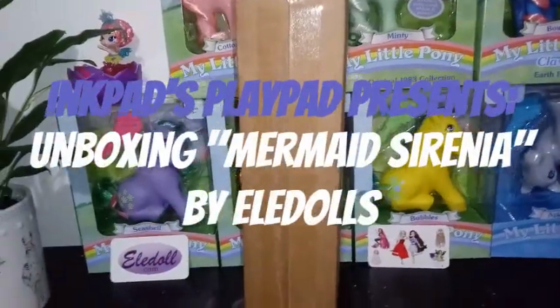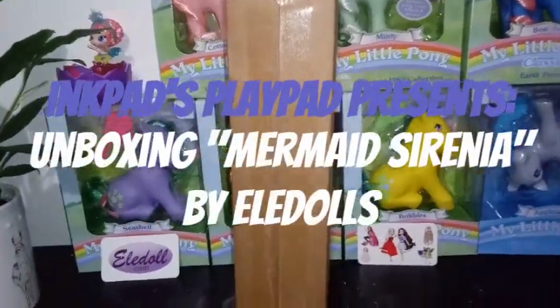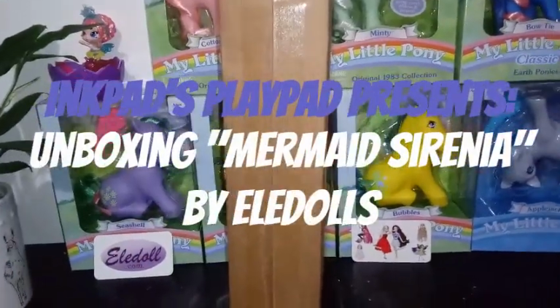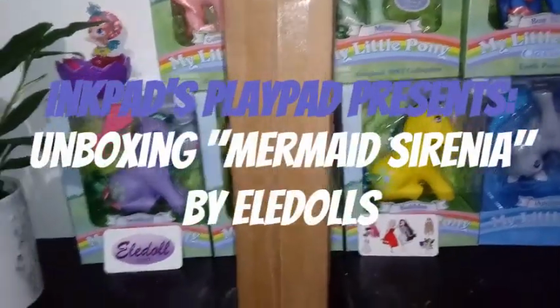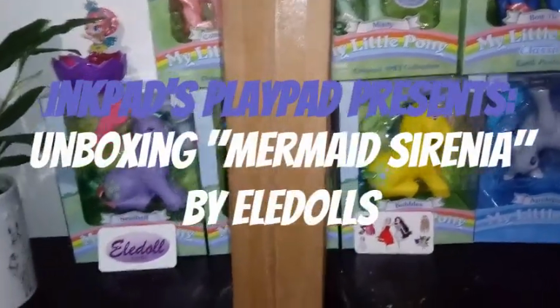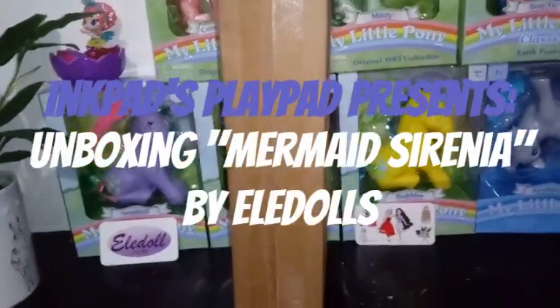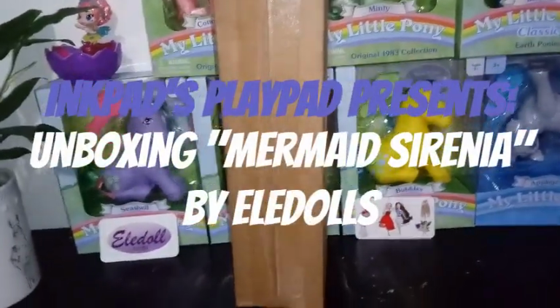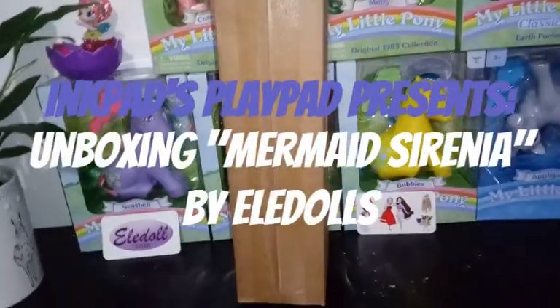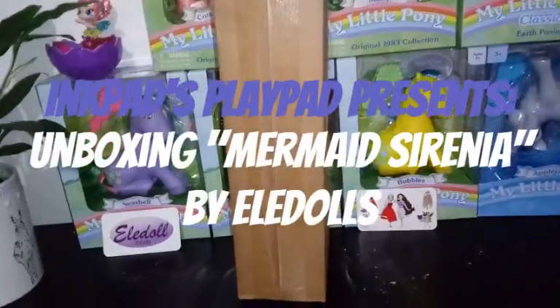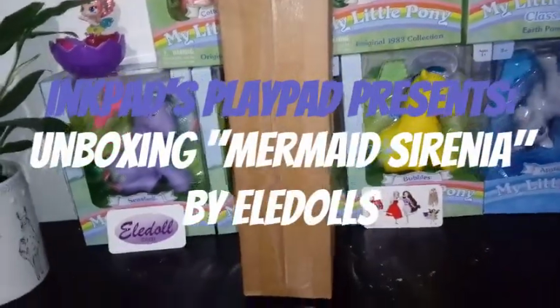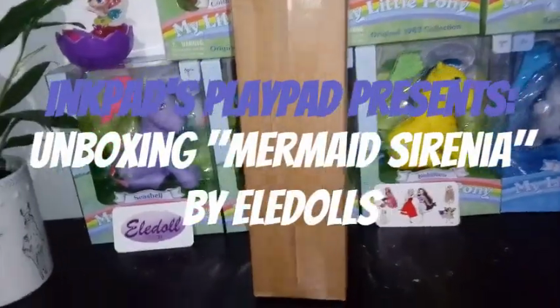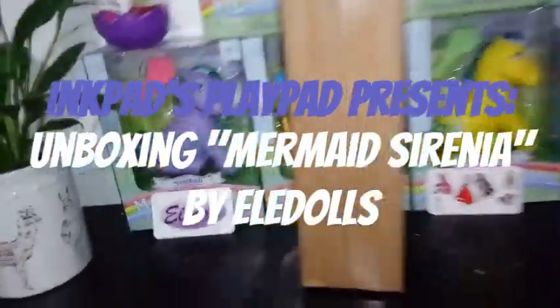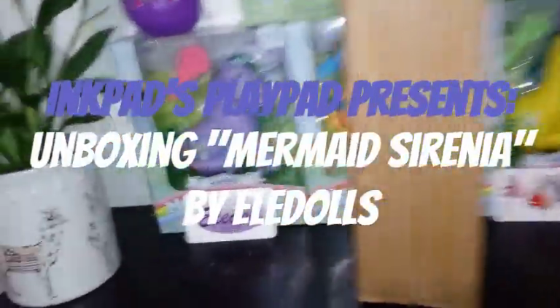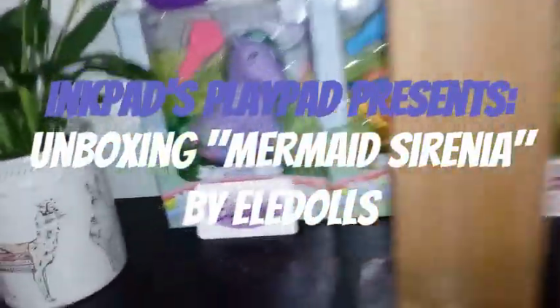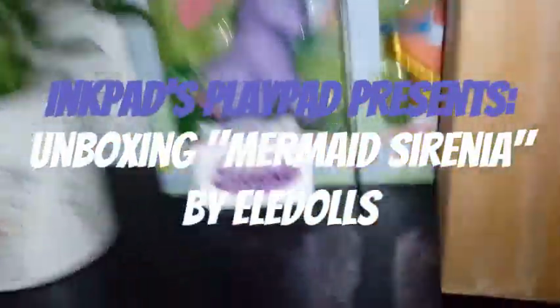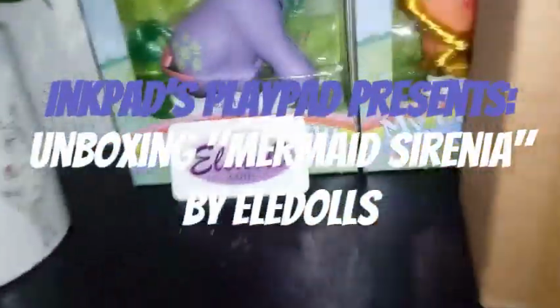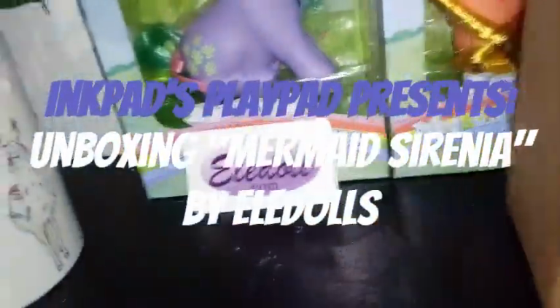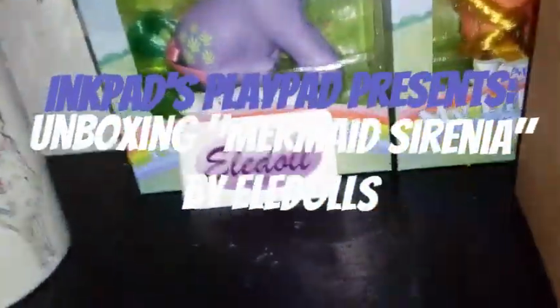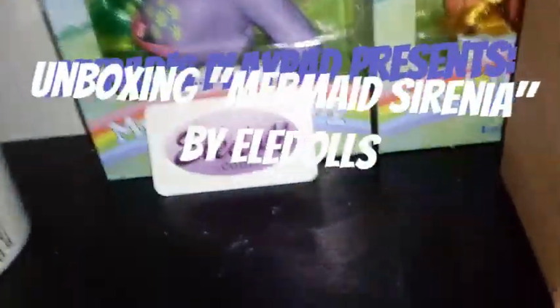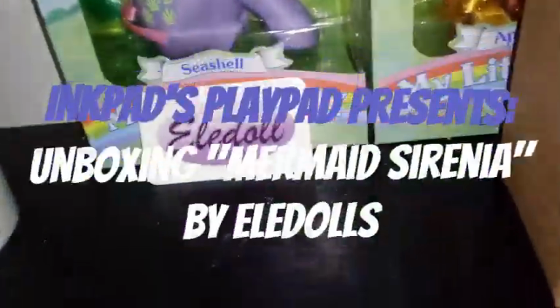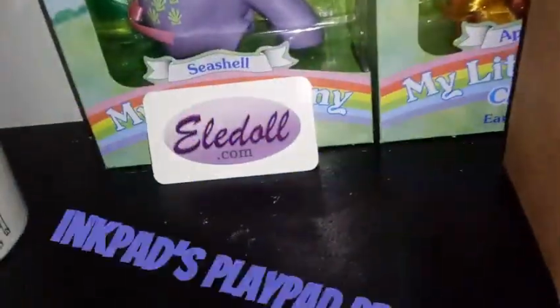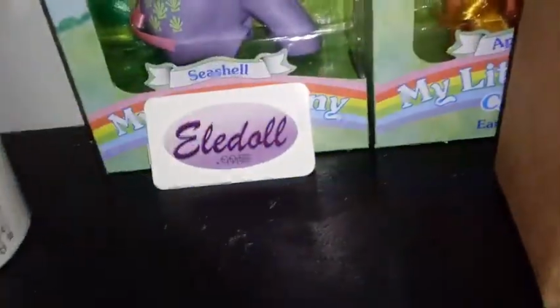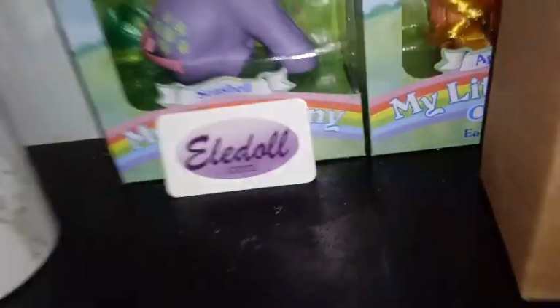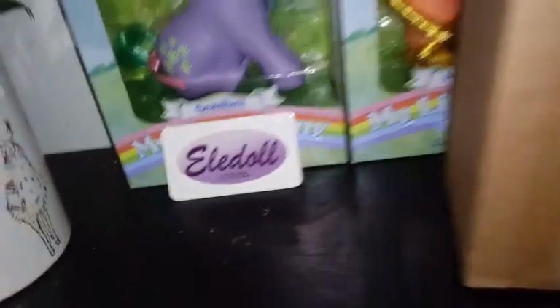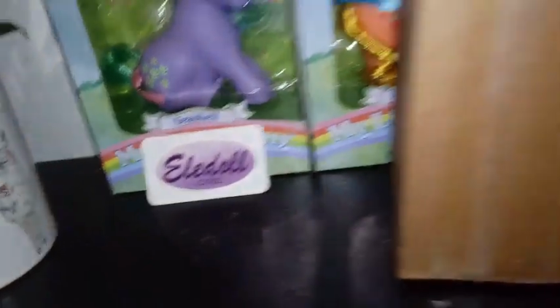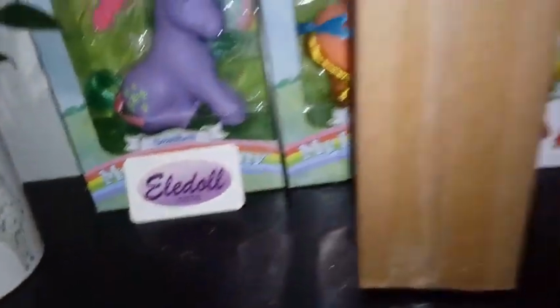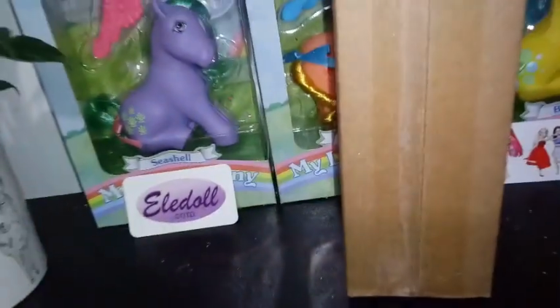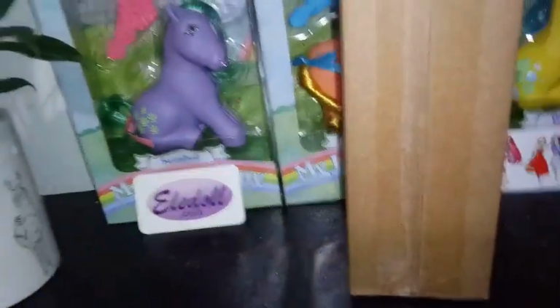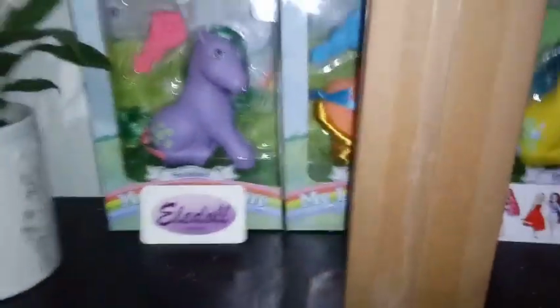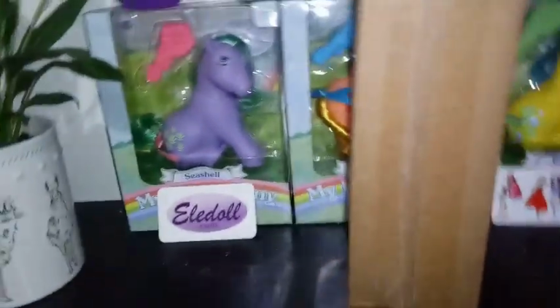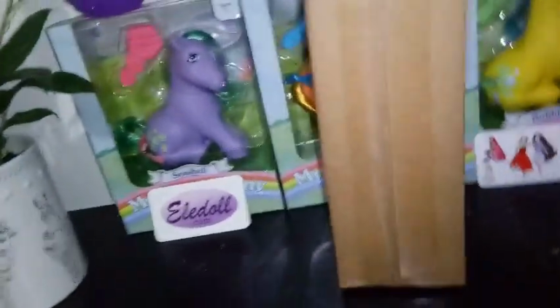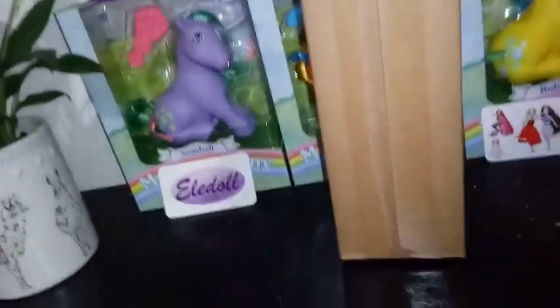Hey everybody! I'm back with another Eldol unboxing. Yes, I'm completely obsessed.